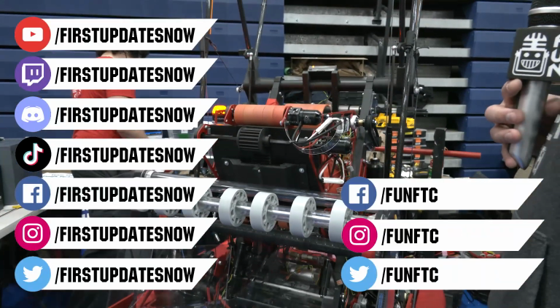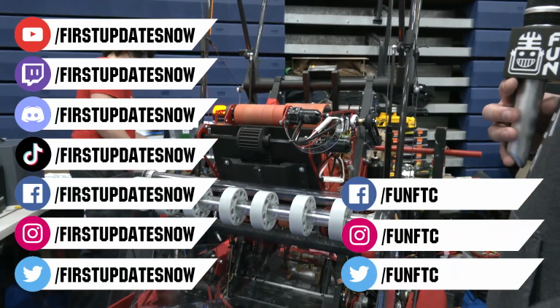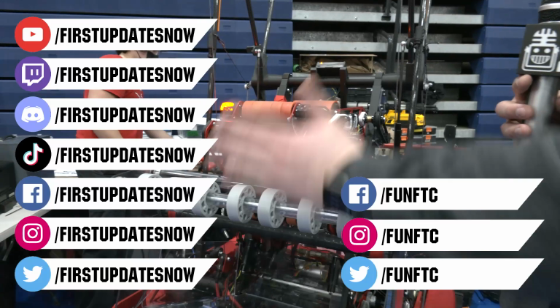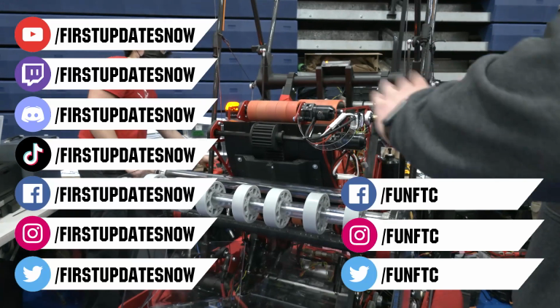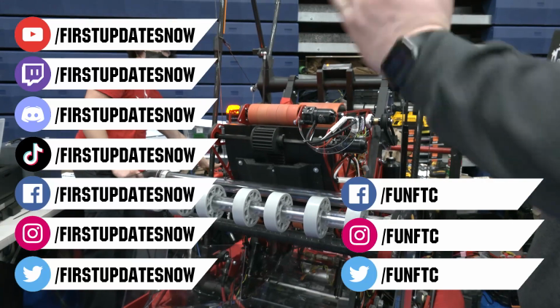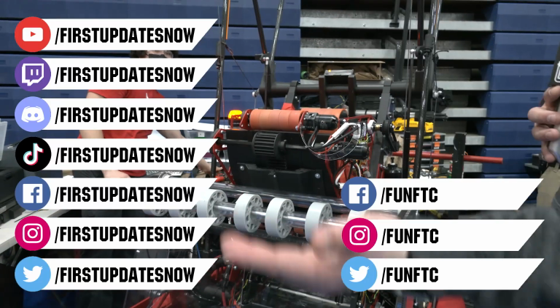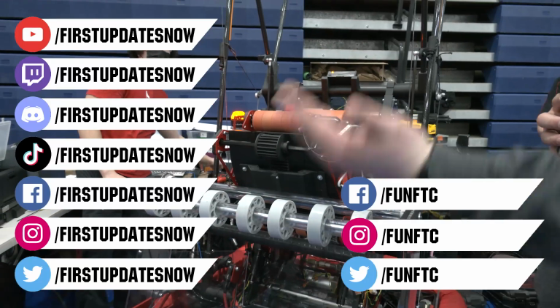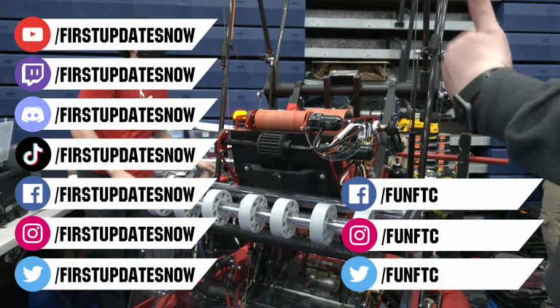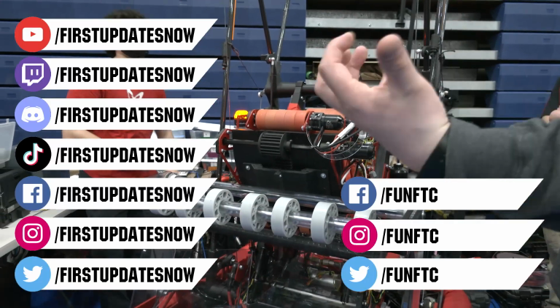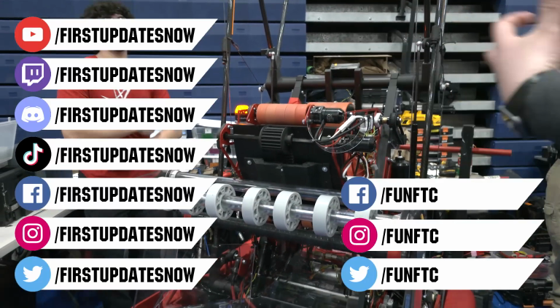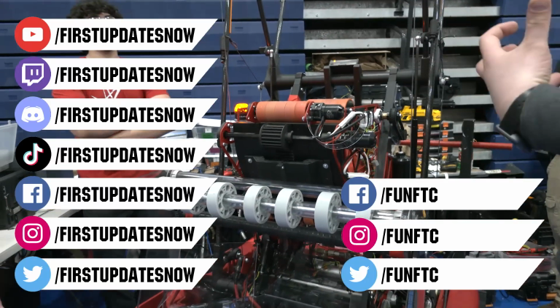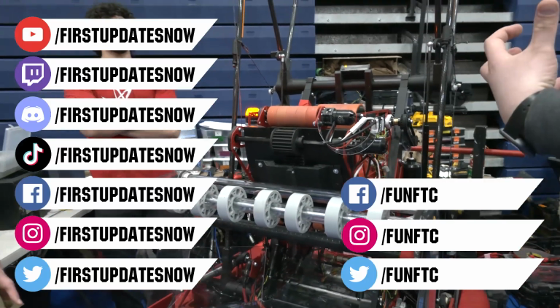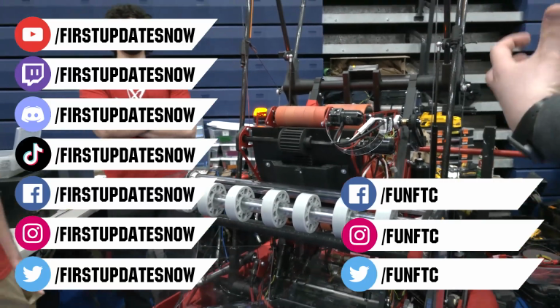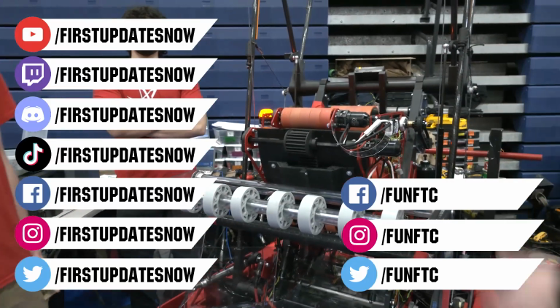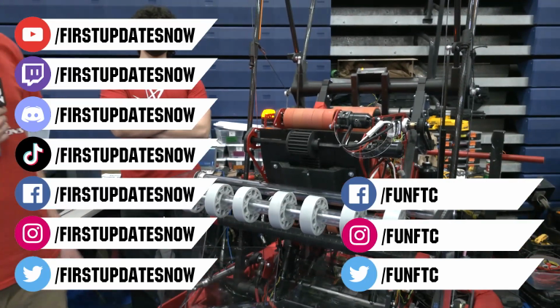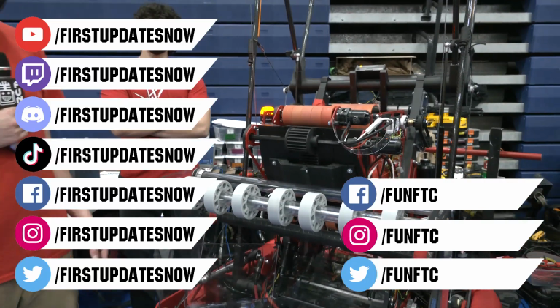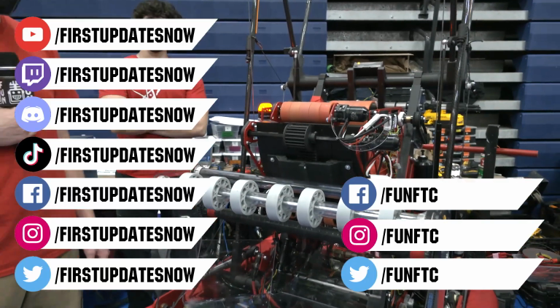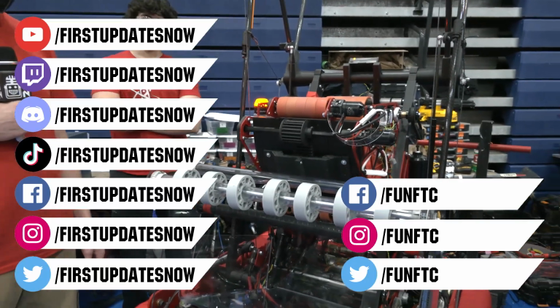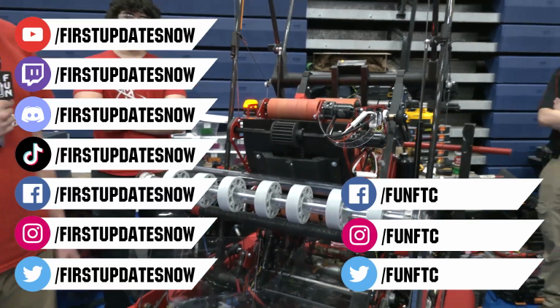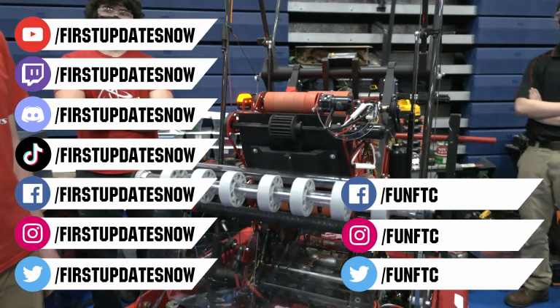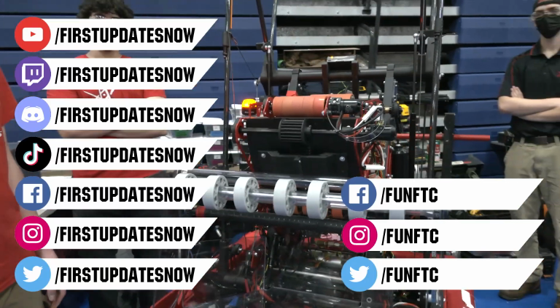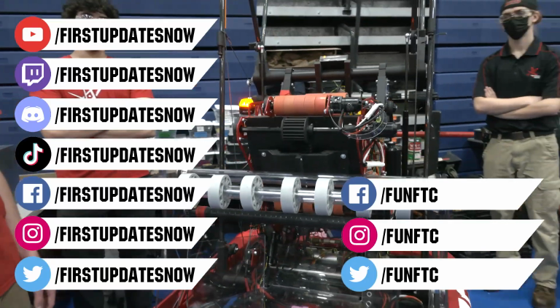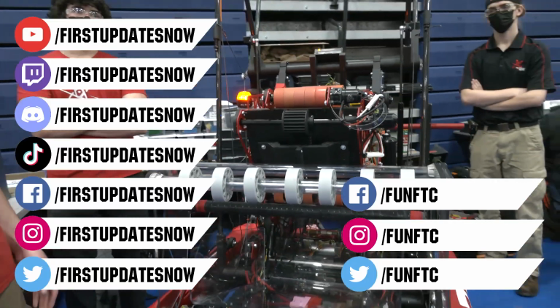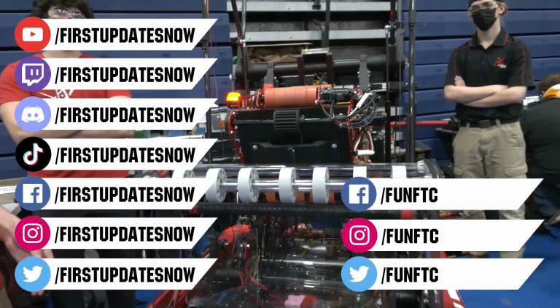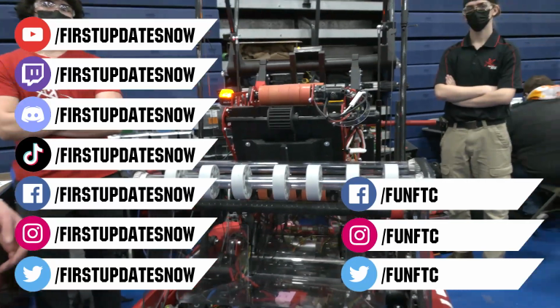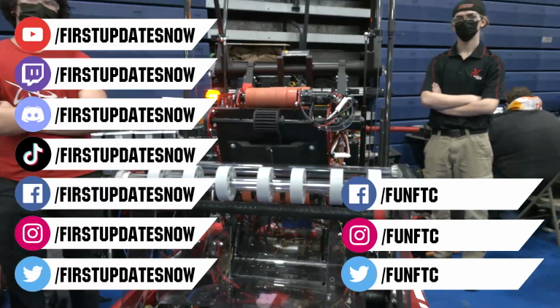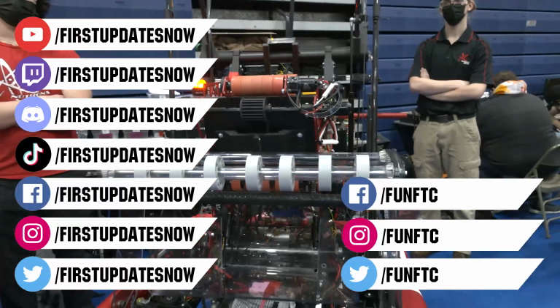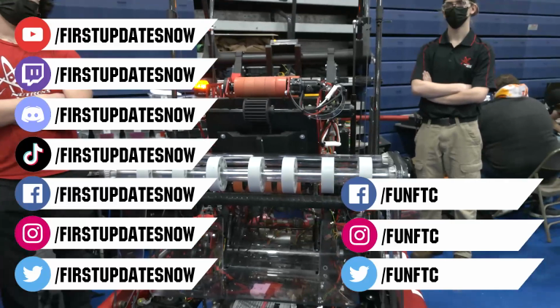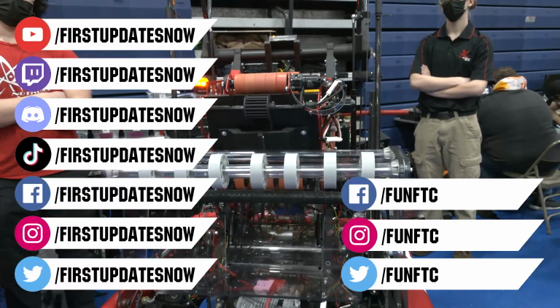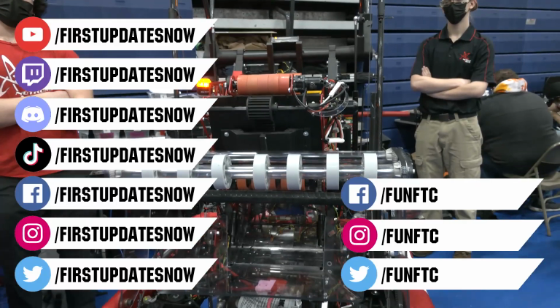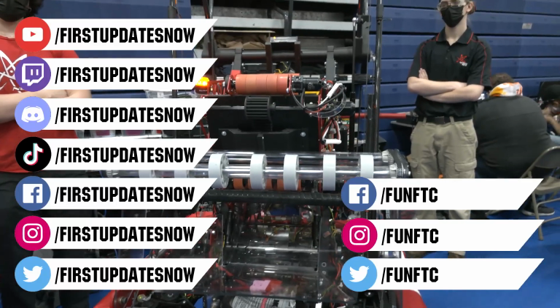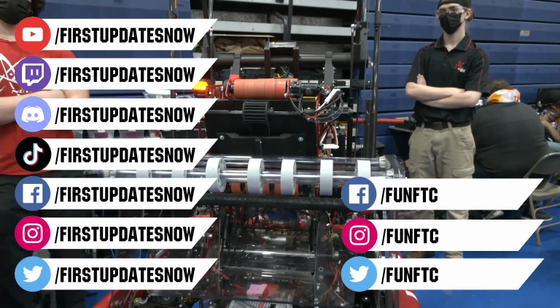Join our Discord at discord.gg/firstupdatesnow, and check out FUN FTC on Facebook, Instagram, and Twitter, and First Updates Now on Facebook, Instagram, TikTok, and Twitter.